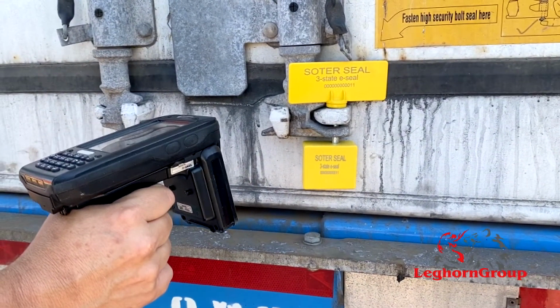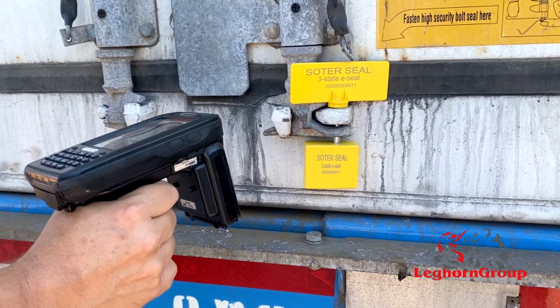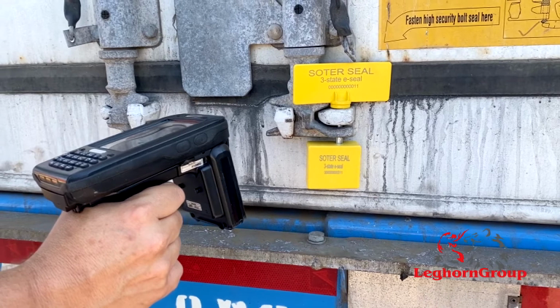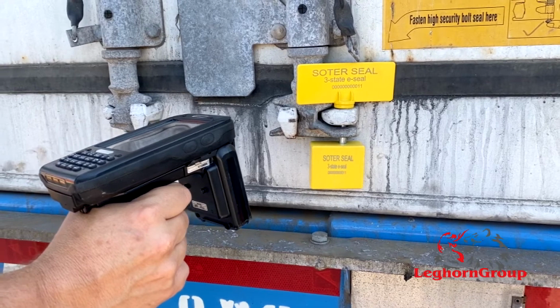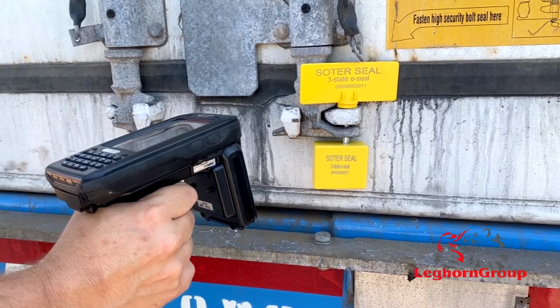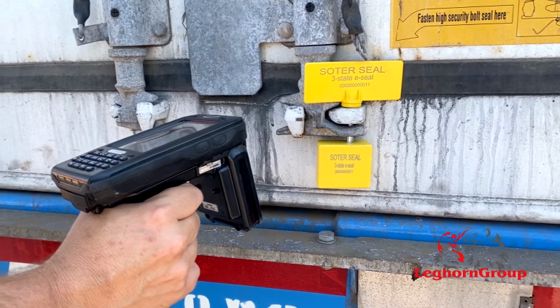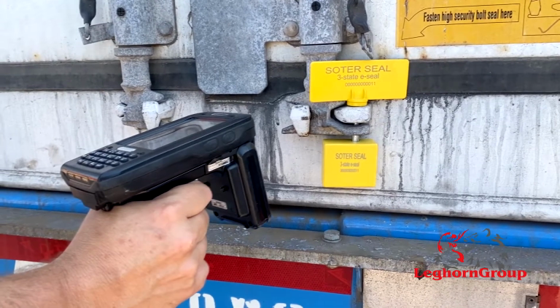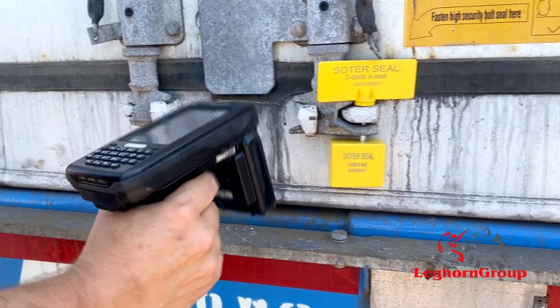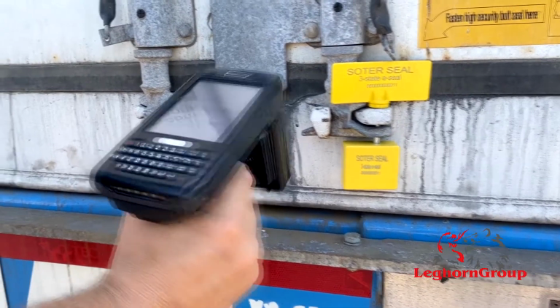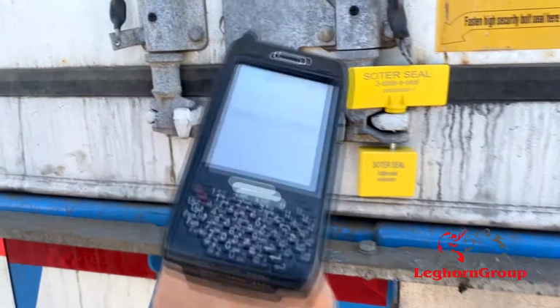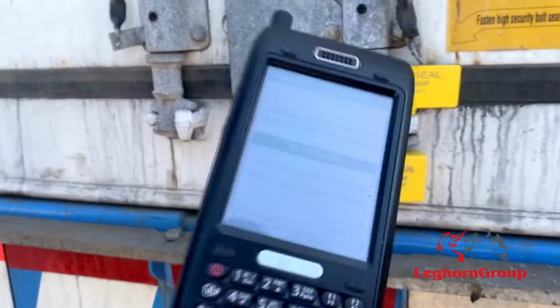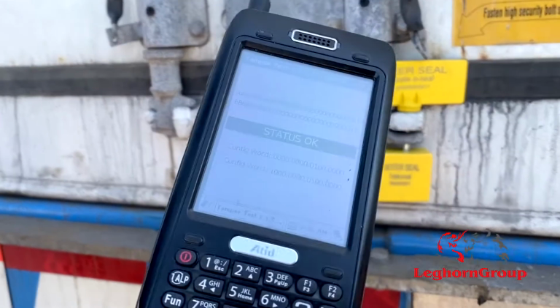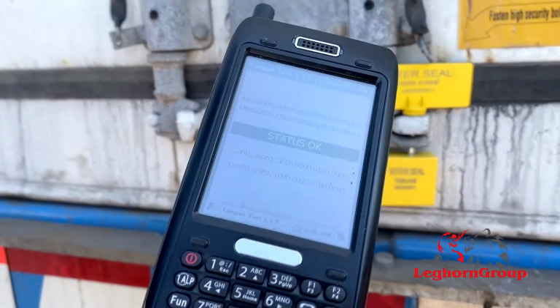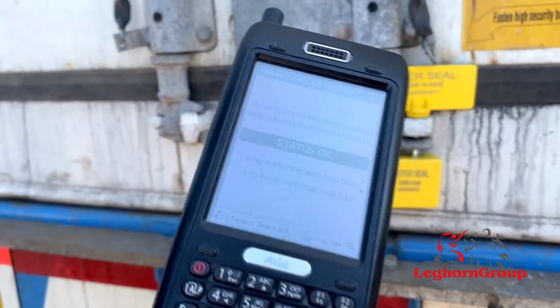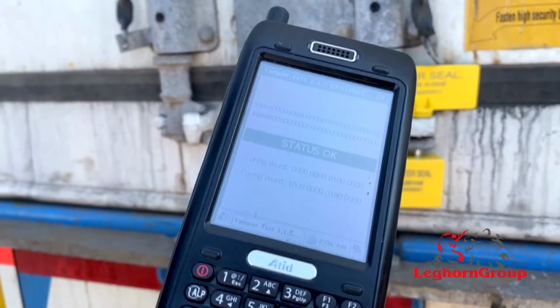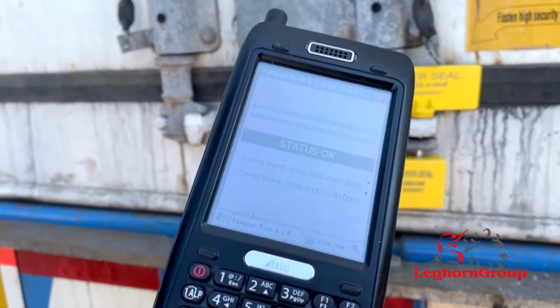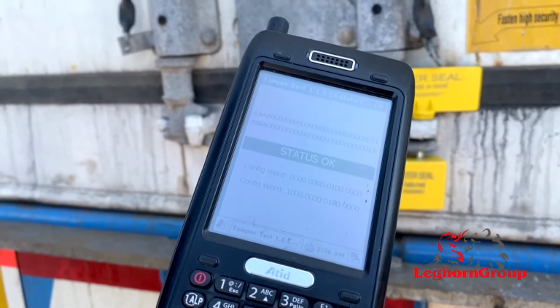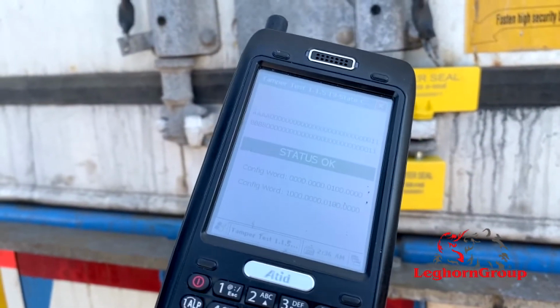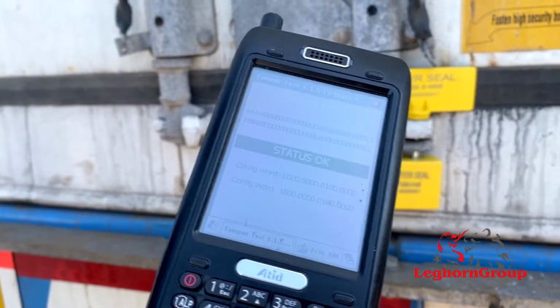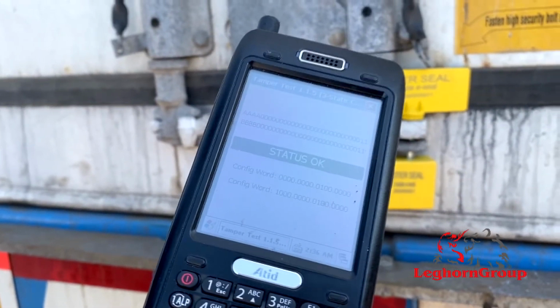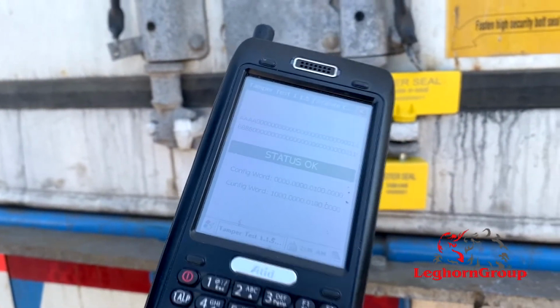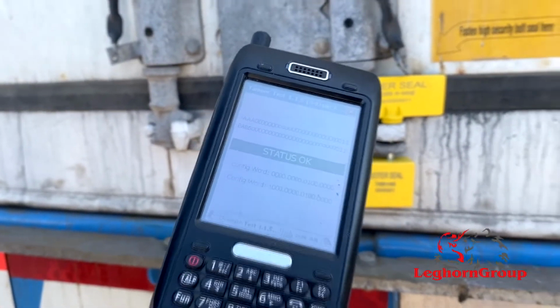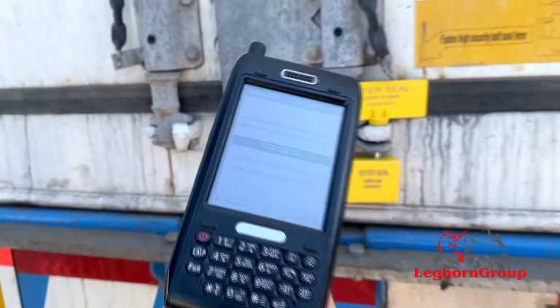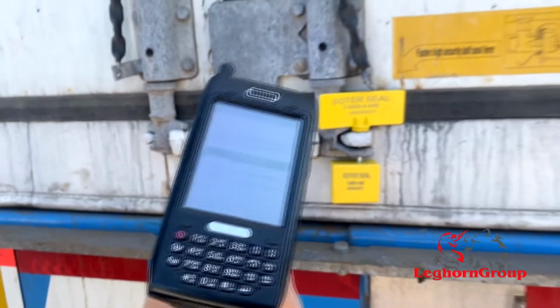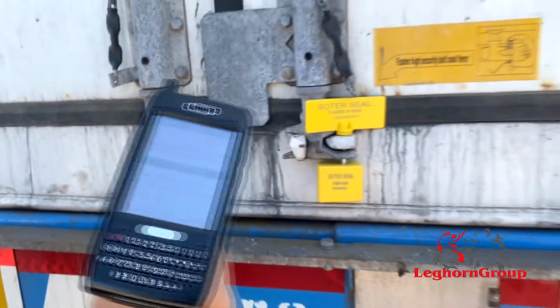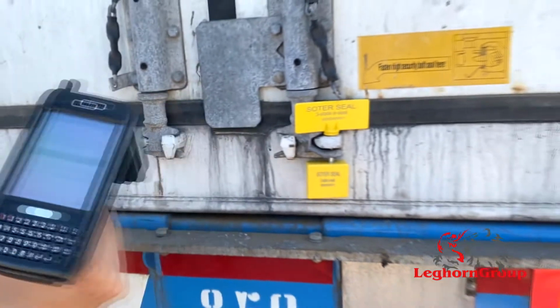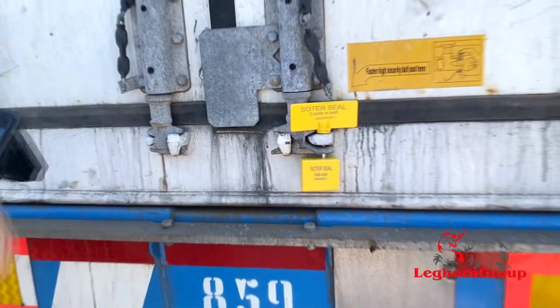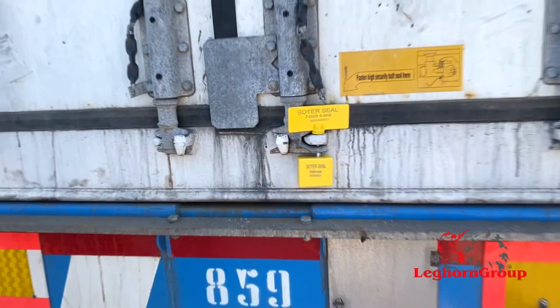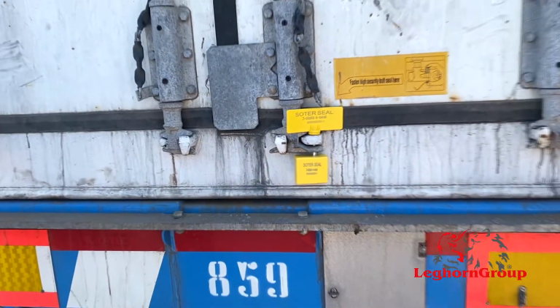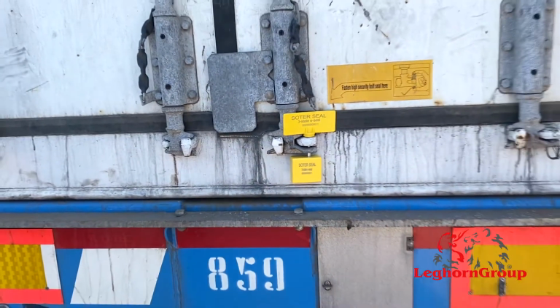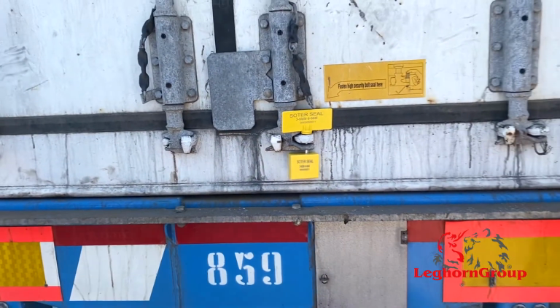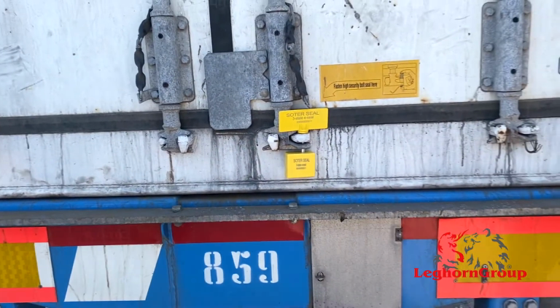When locked, the status returns OK to show the checking operators that the e-seal was regularly locked.